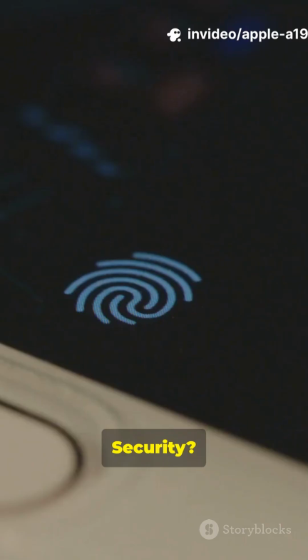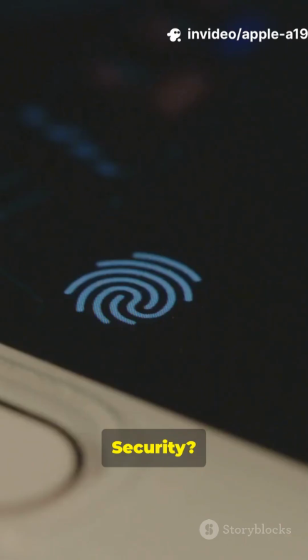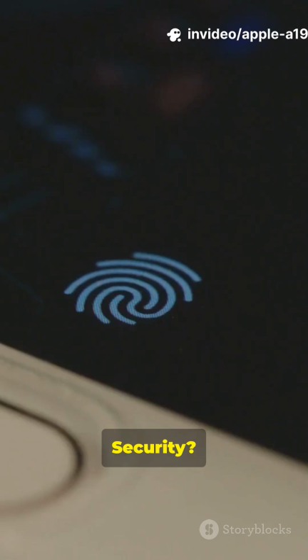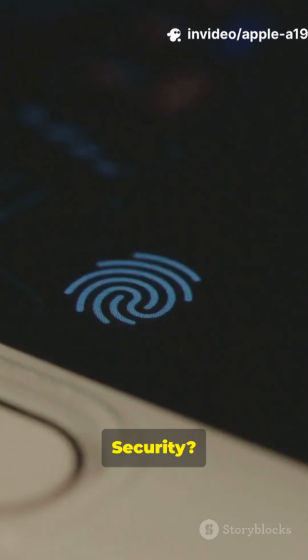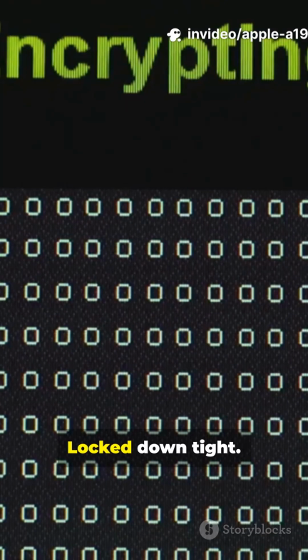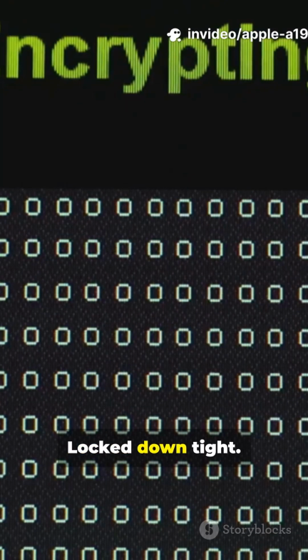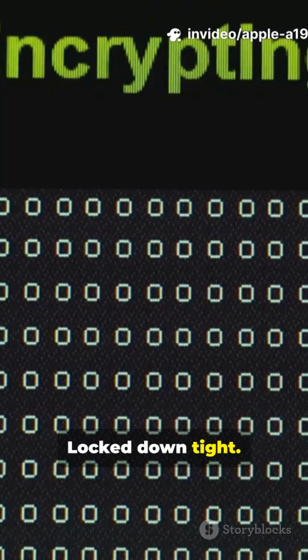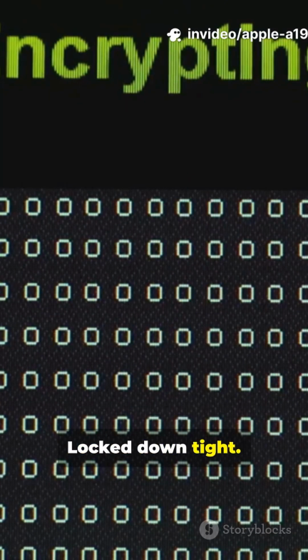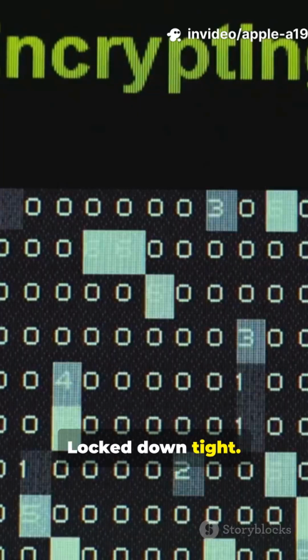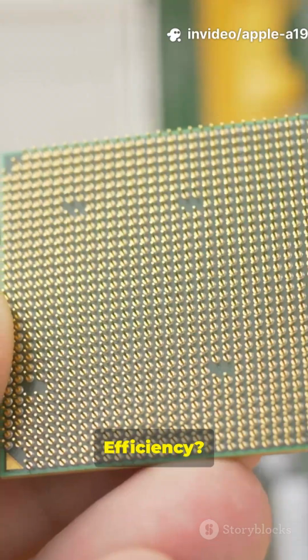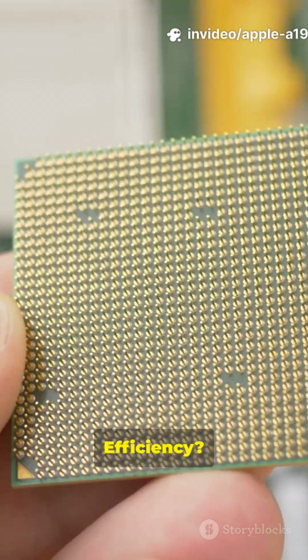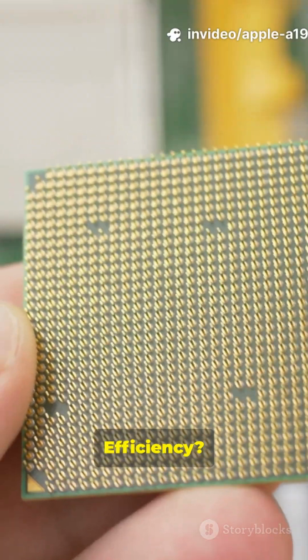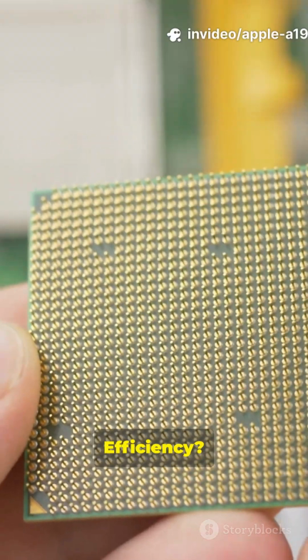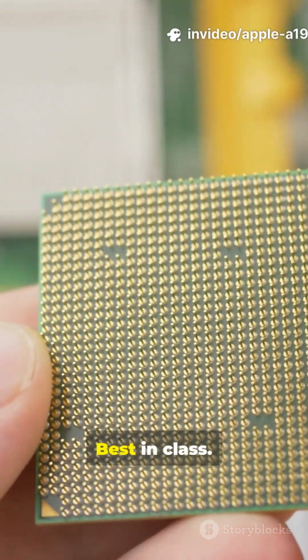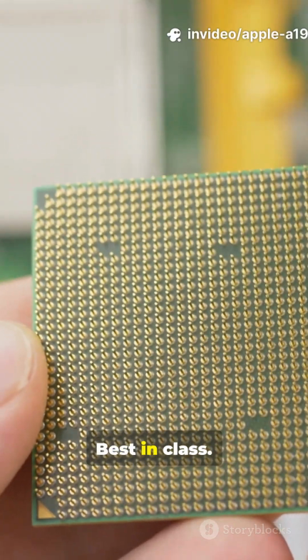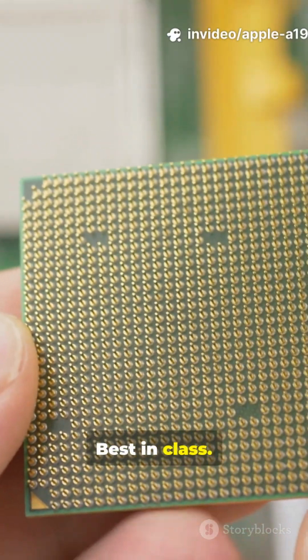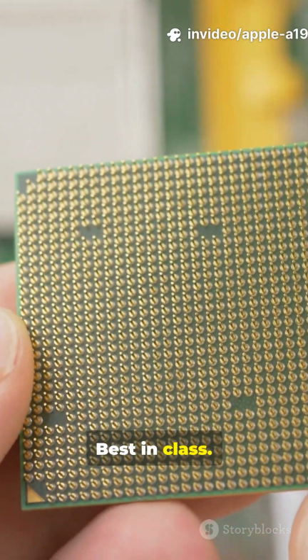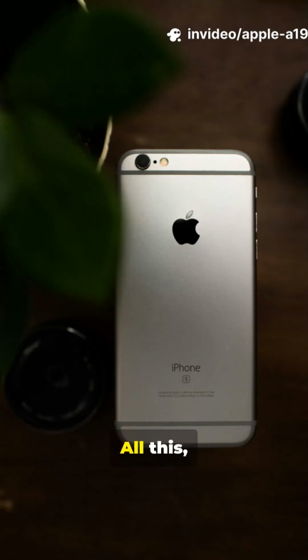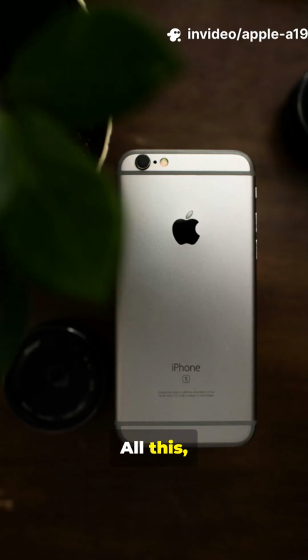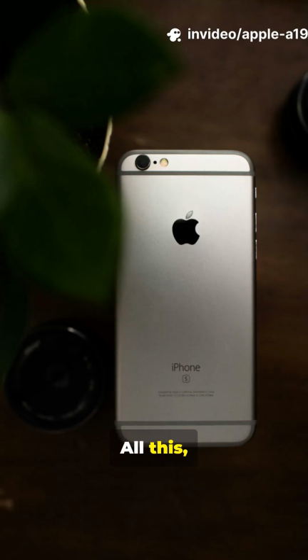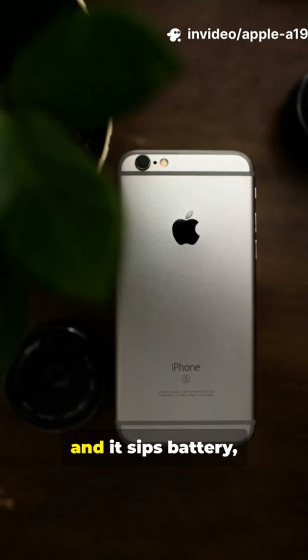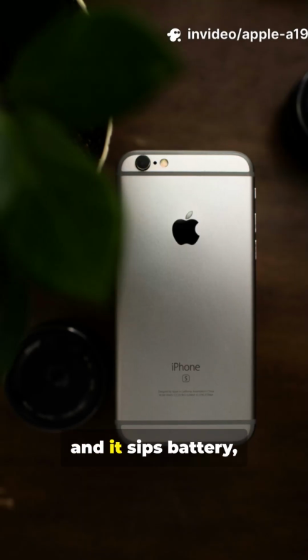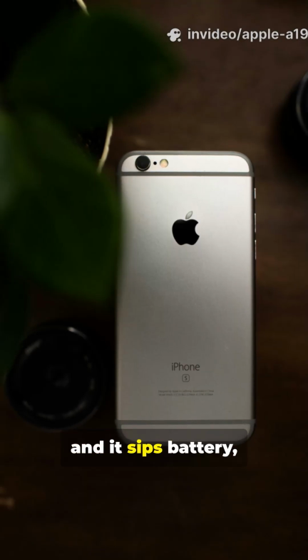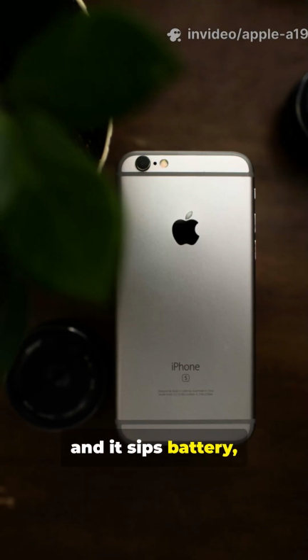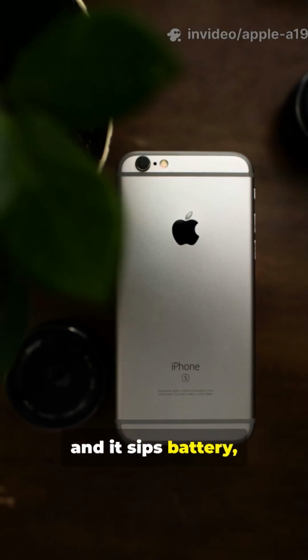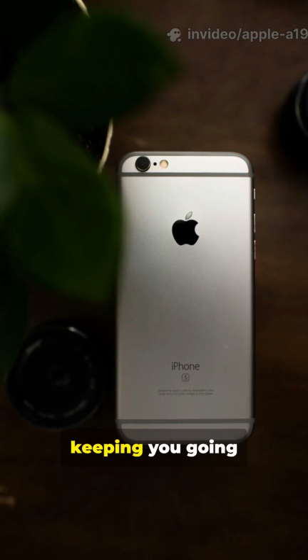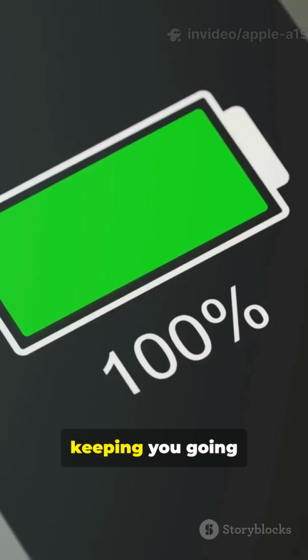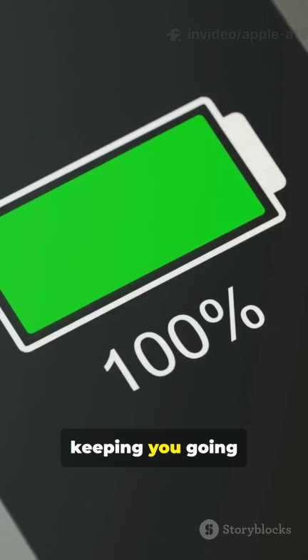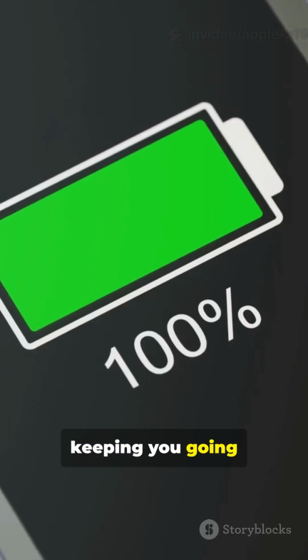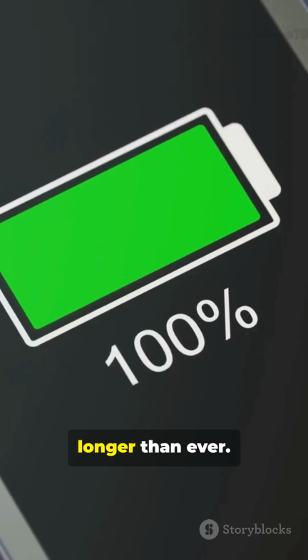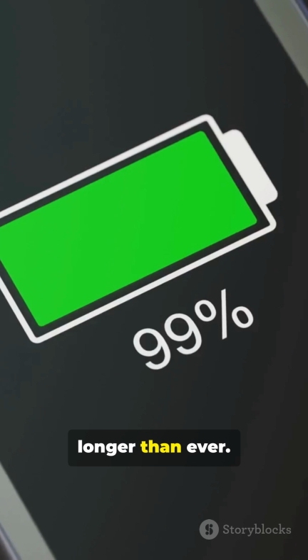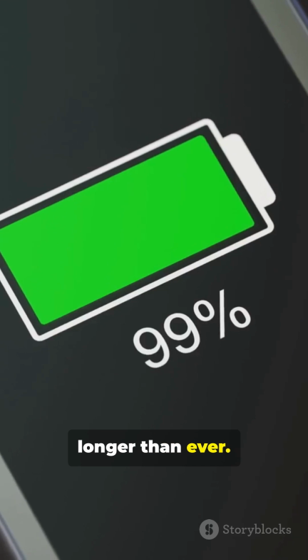Security? Locked down tight. Efficiency? Best in class. All this and it sips battery, keeping you going longer than ever.